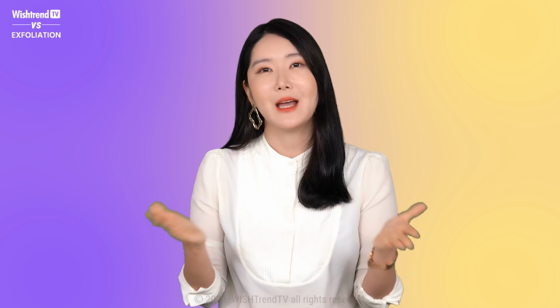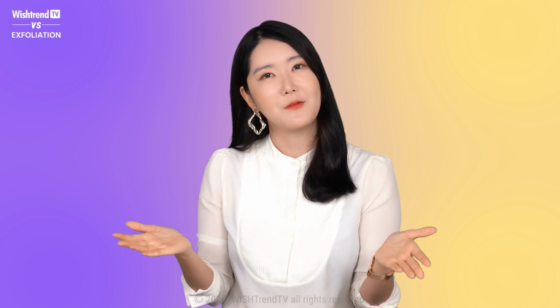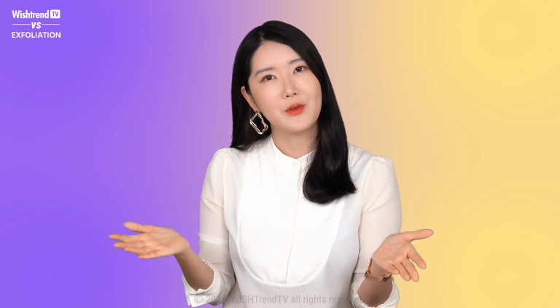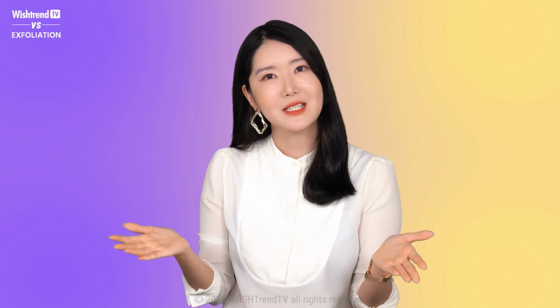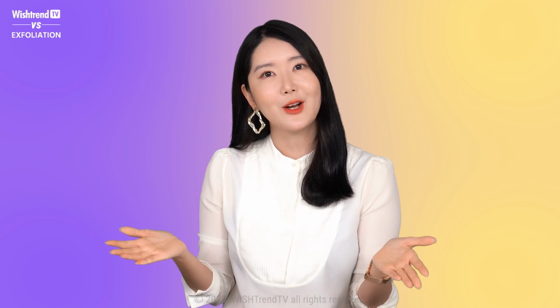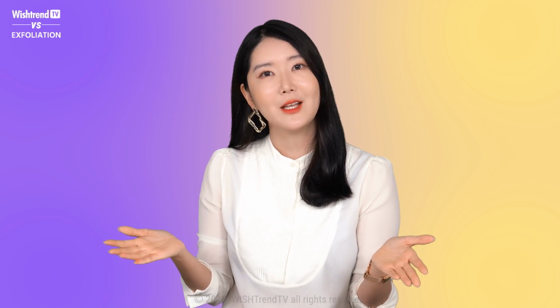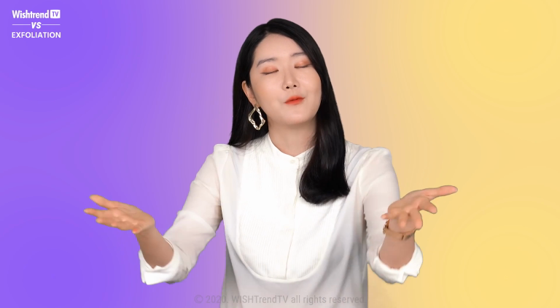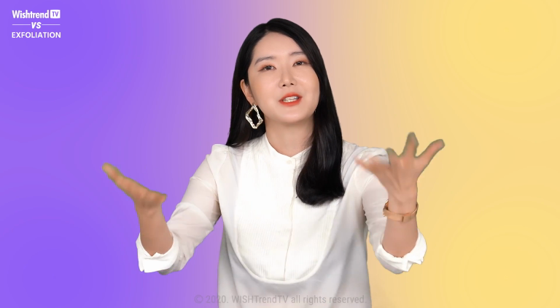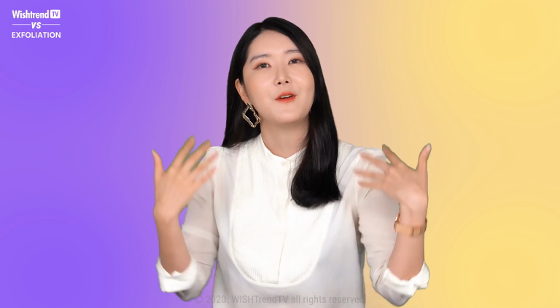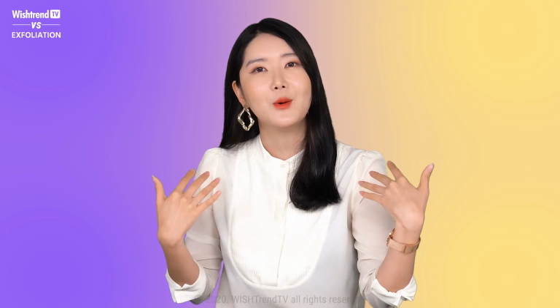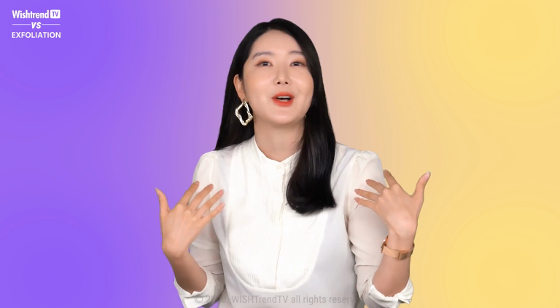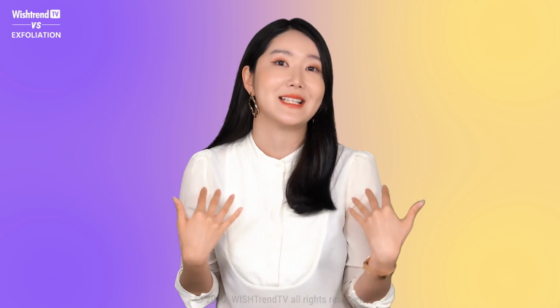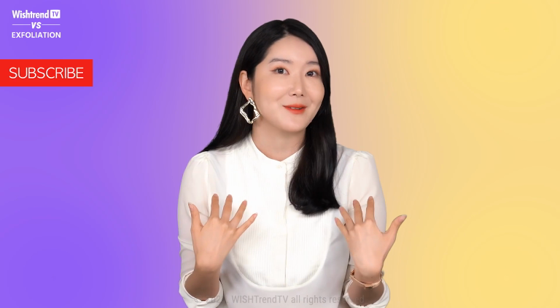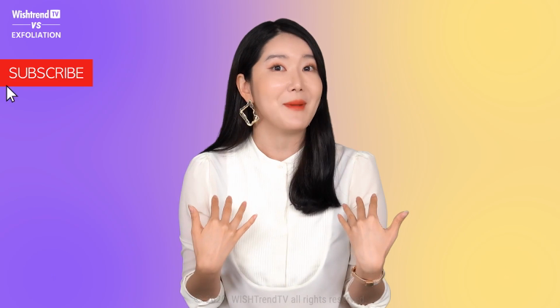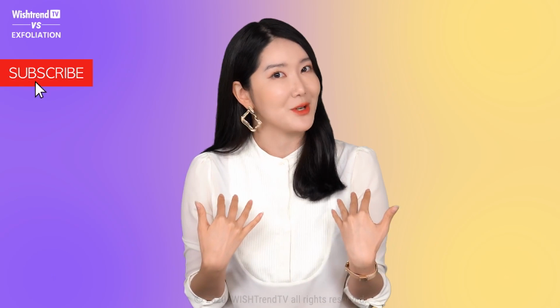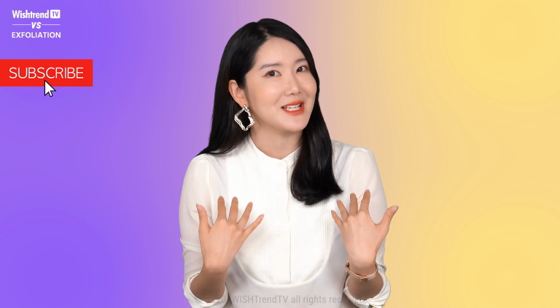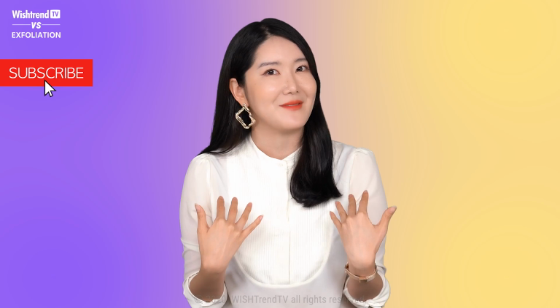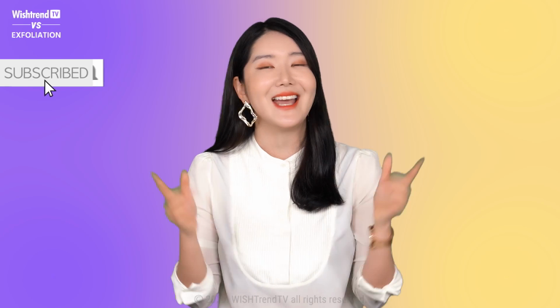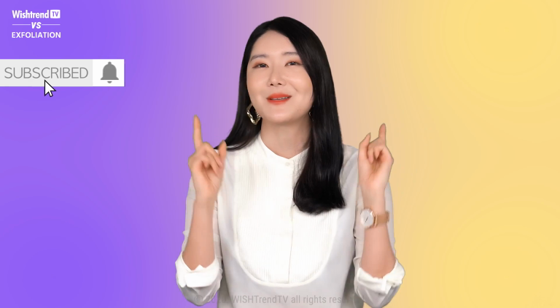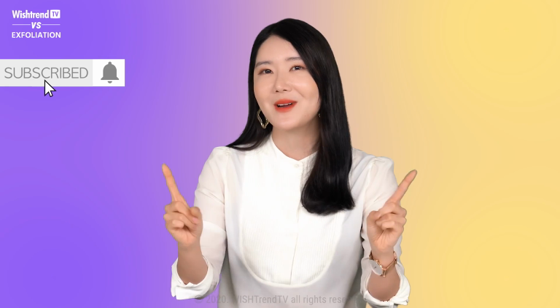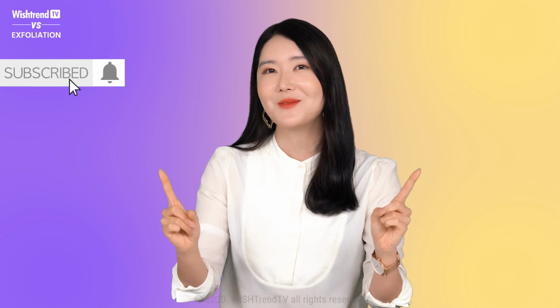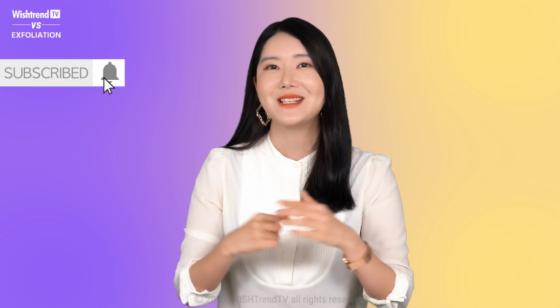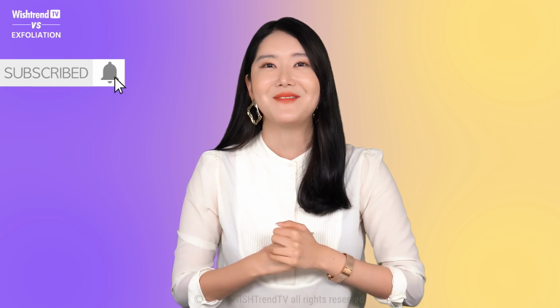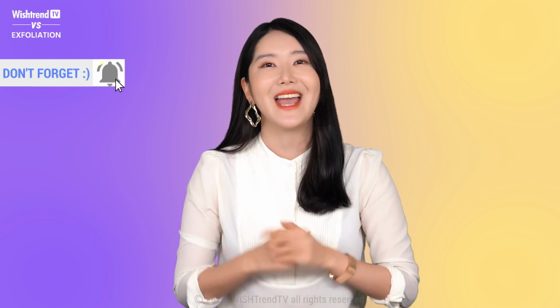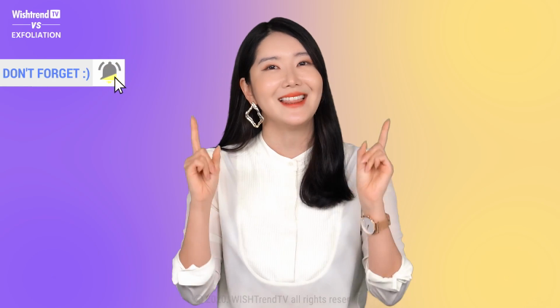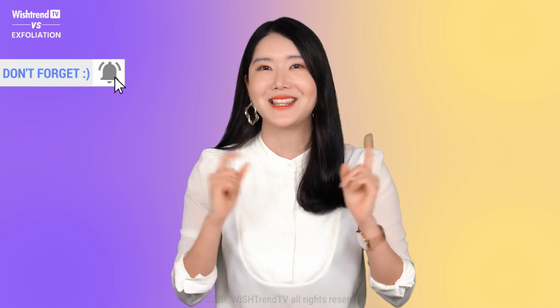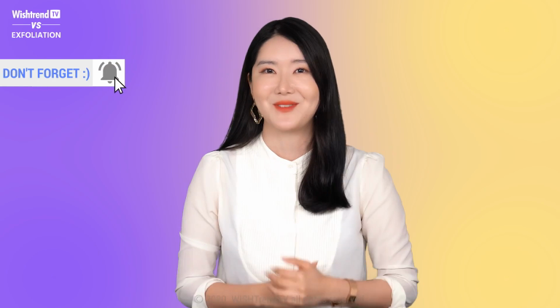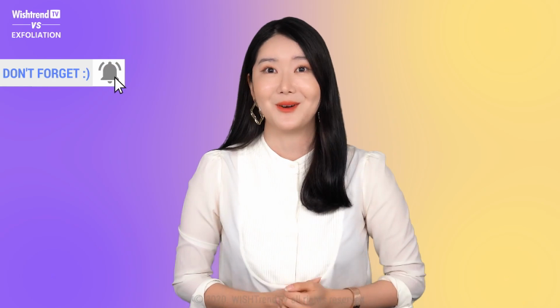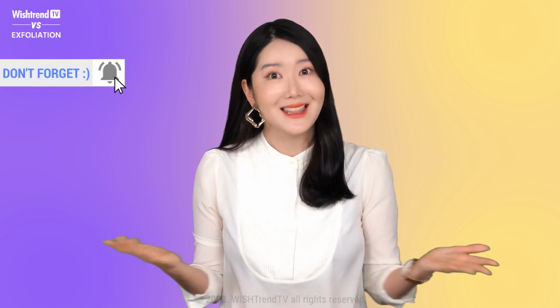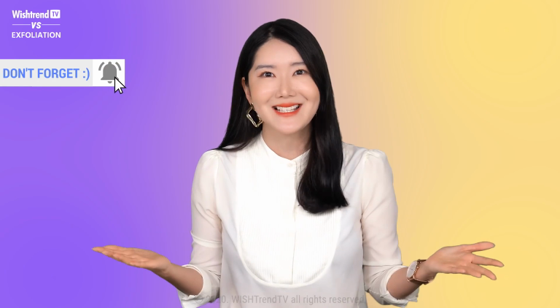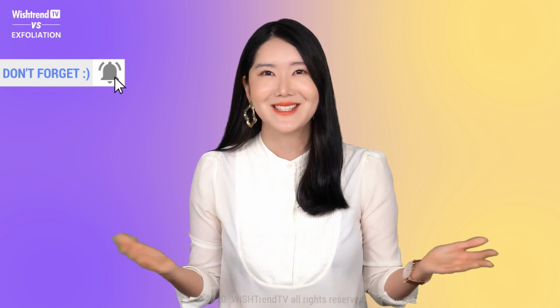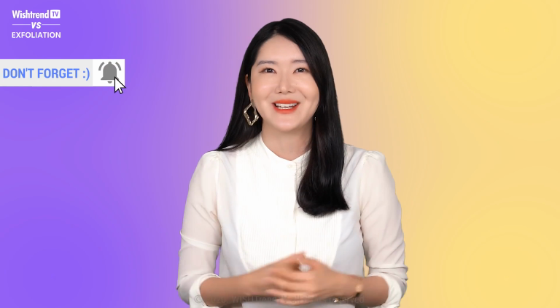Now before we get started, don't forget to follow us on our Instagram at Wishtrend TV and subscribe to Wishtrend TV and like this video. Let's get started.